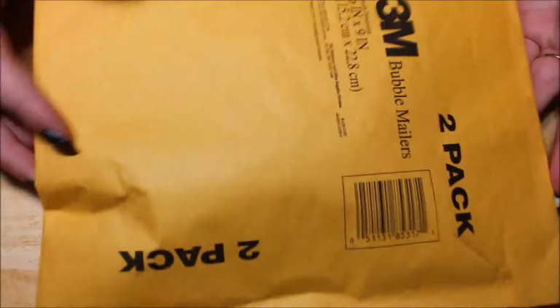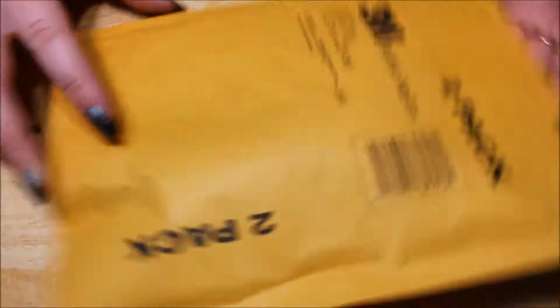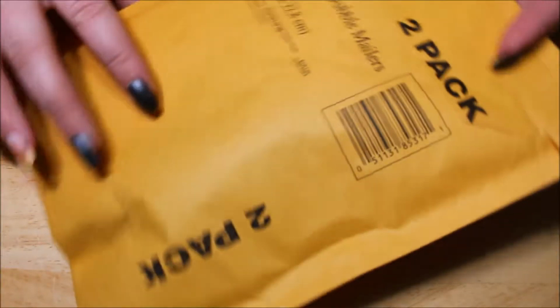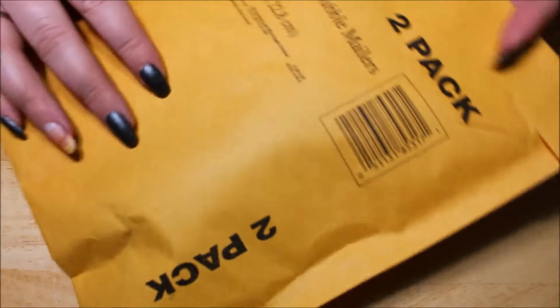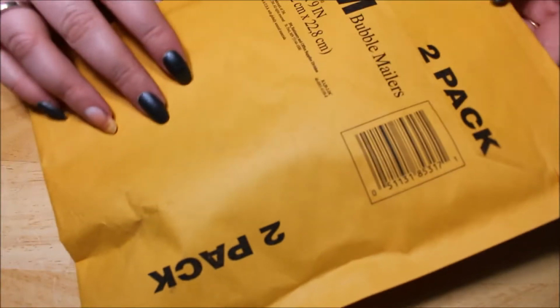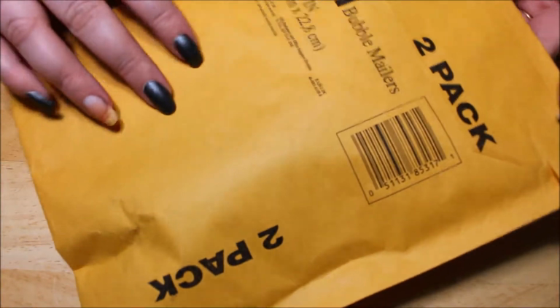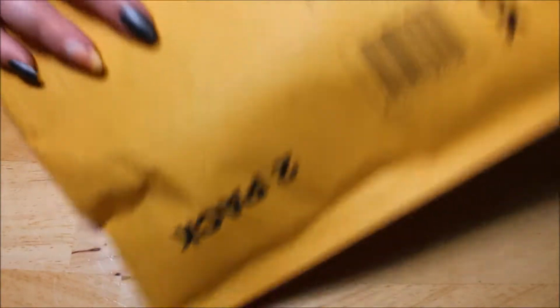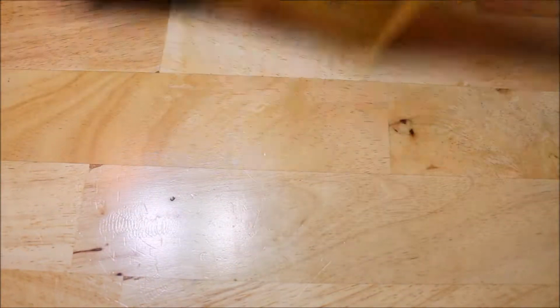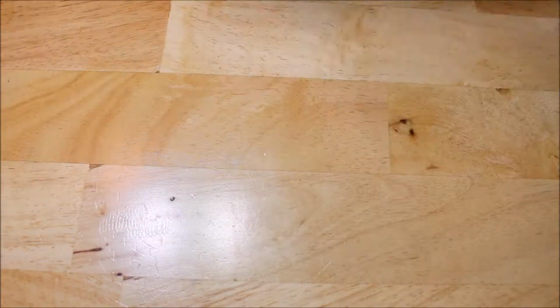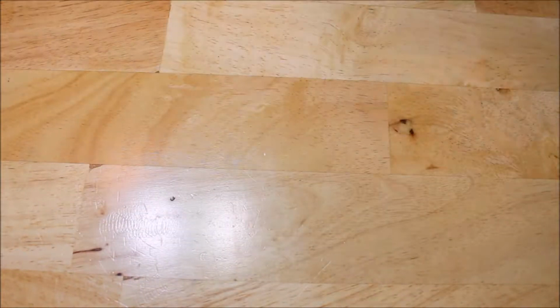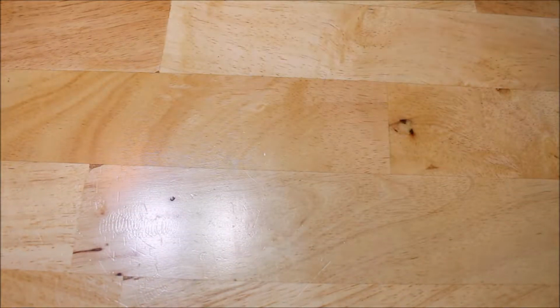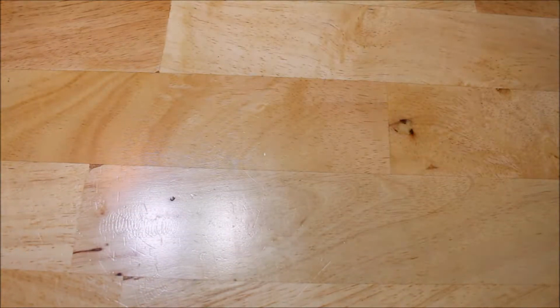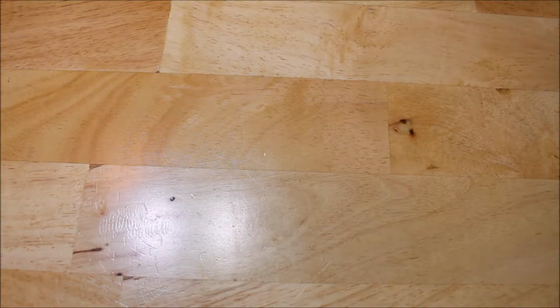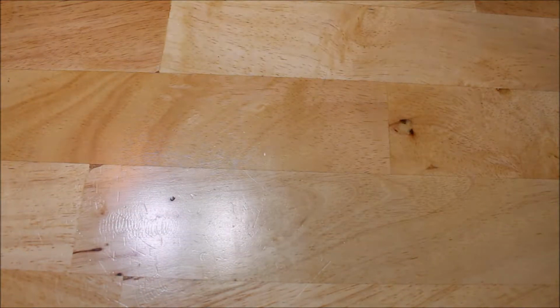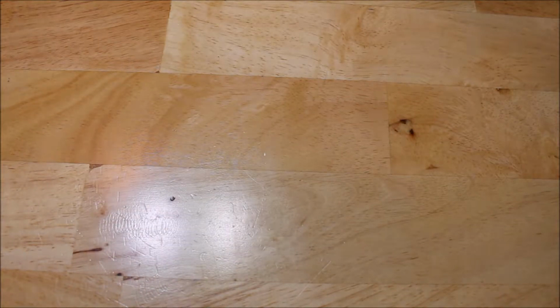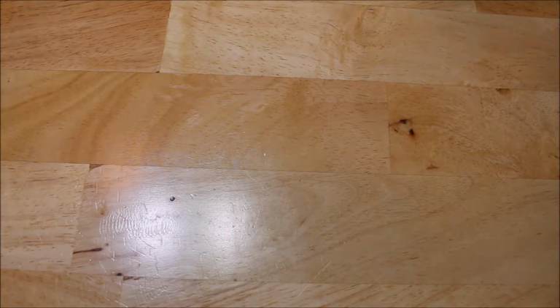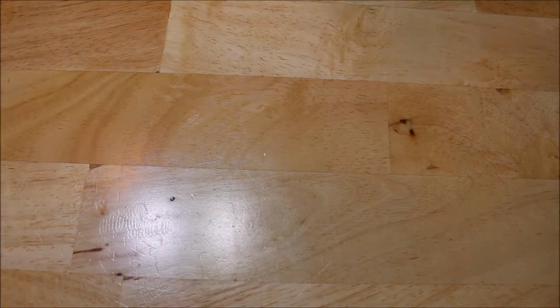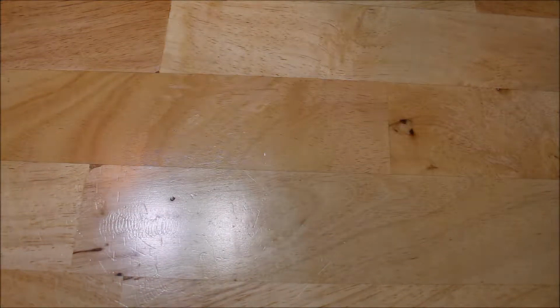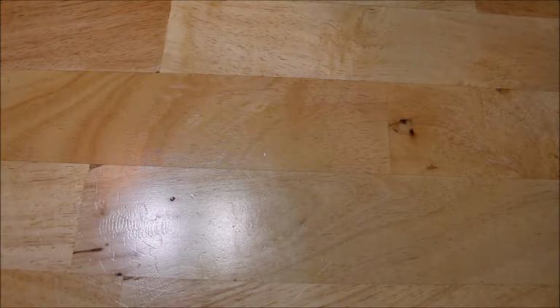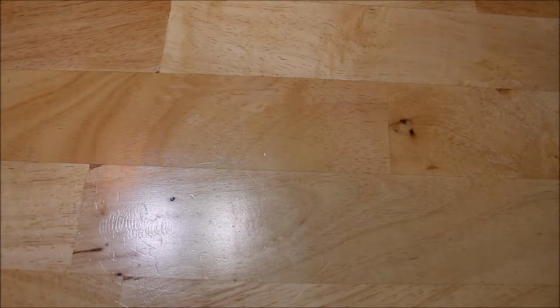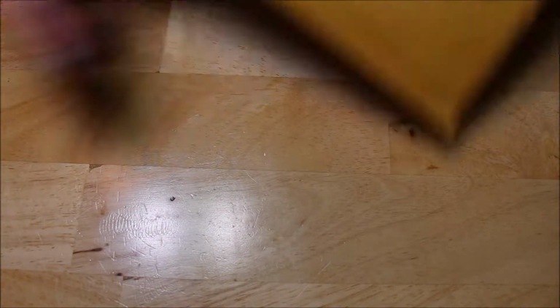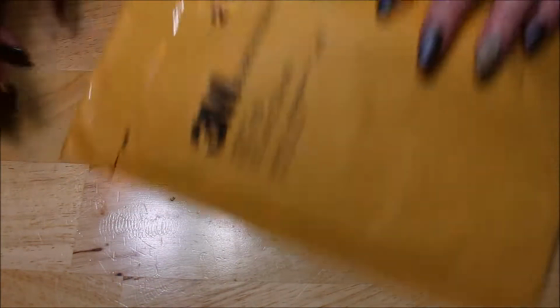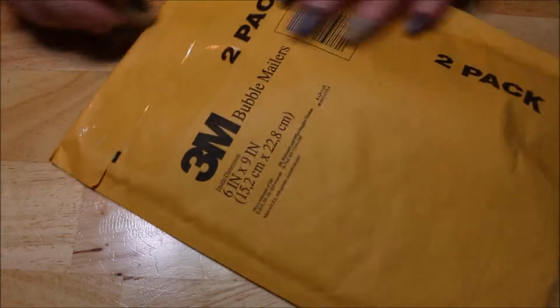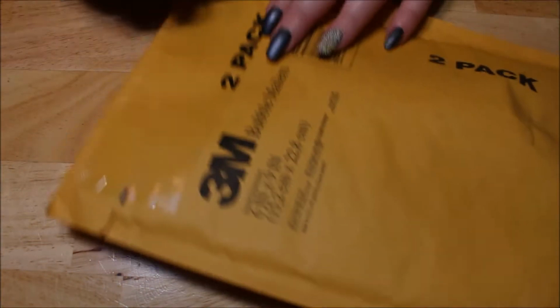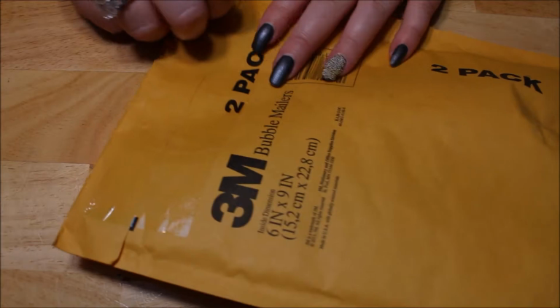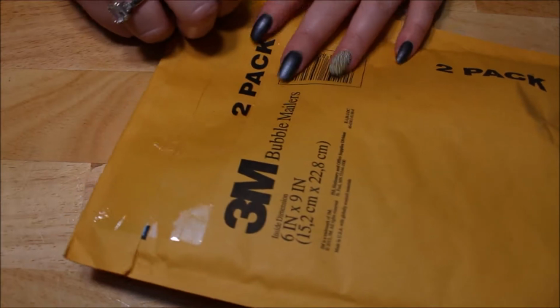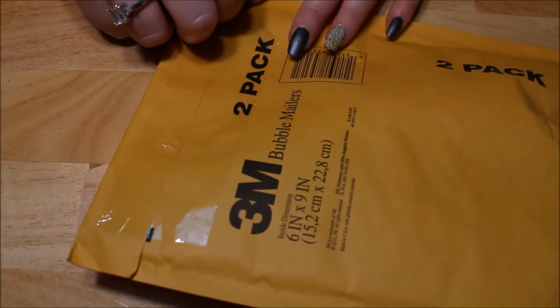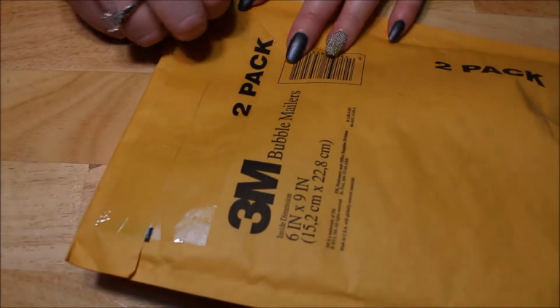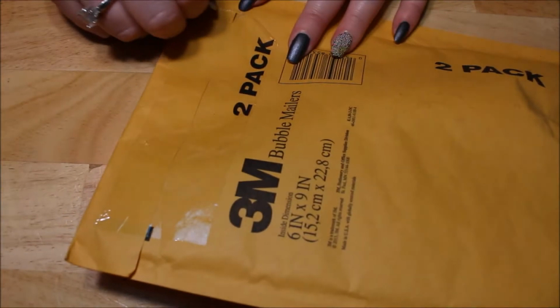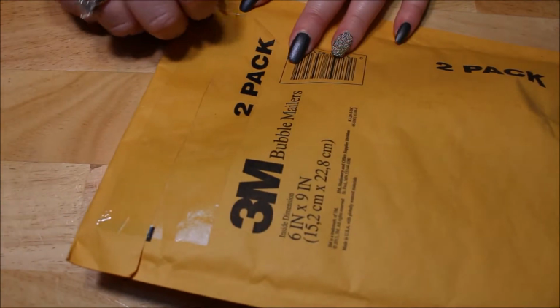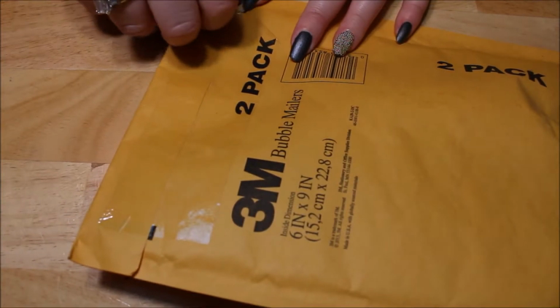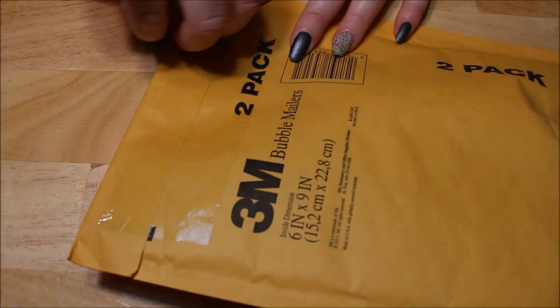Hello! For today's mail, I just have one package from California, from Listia.